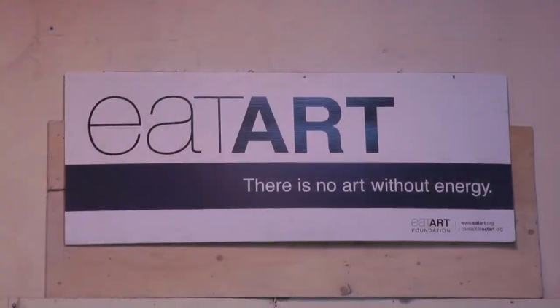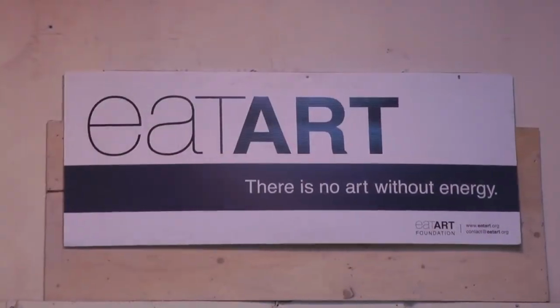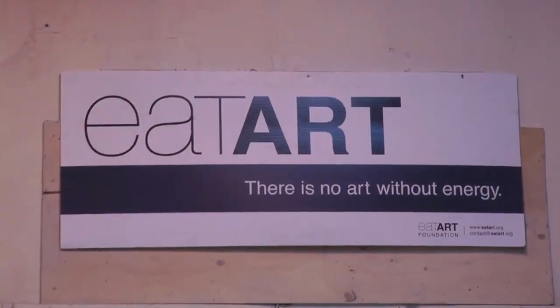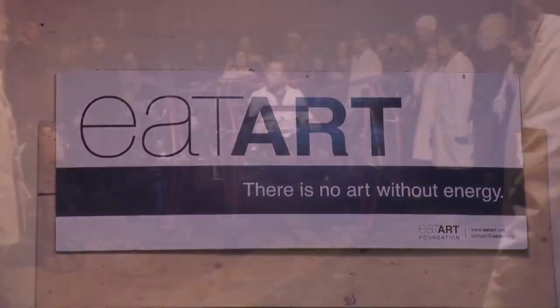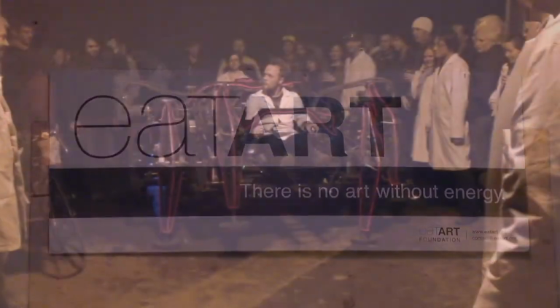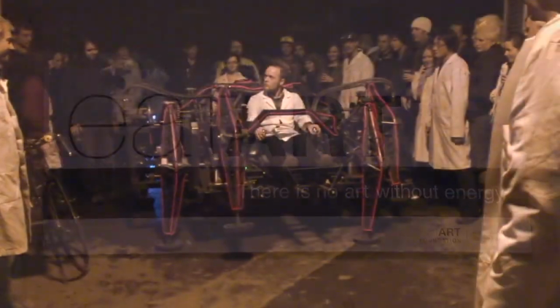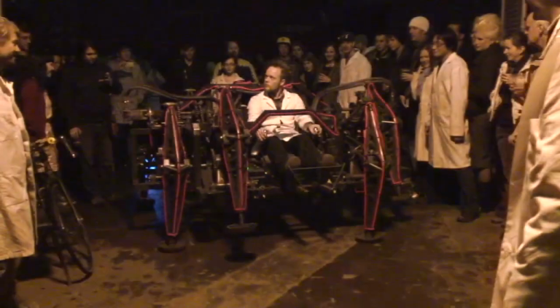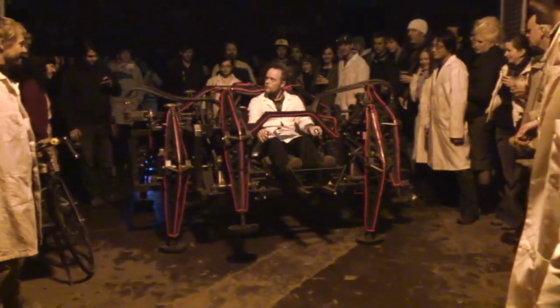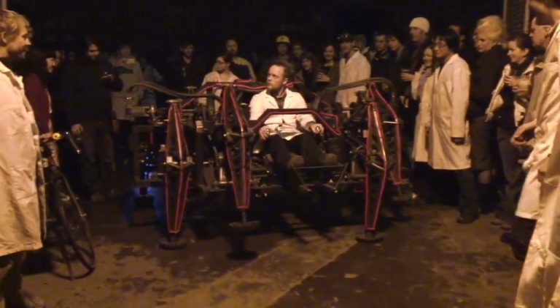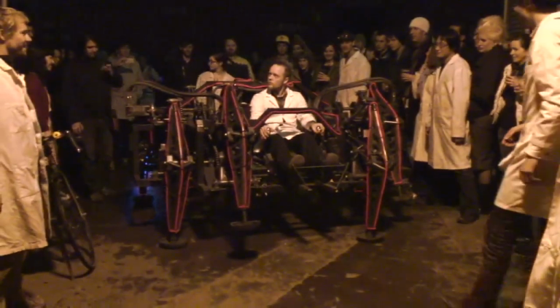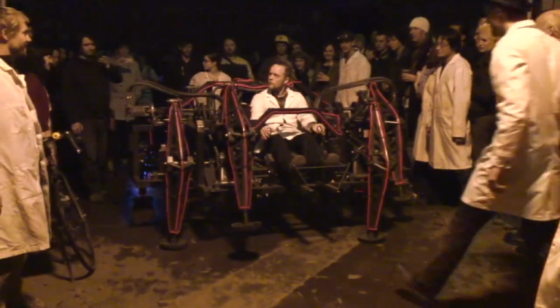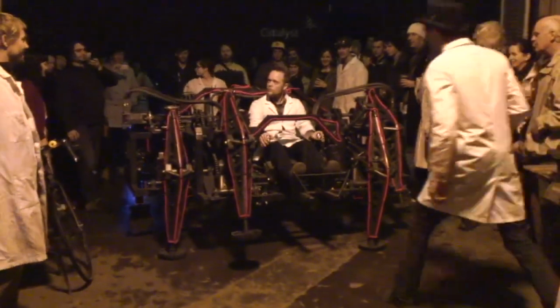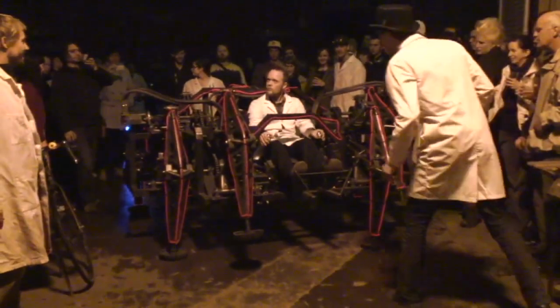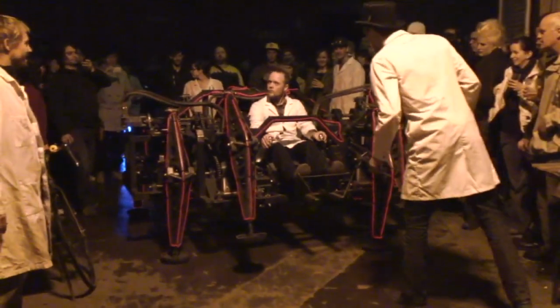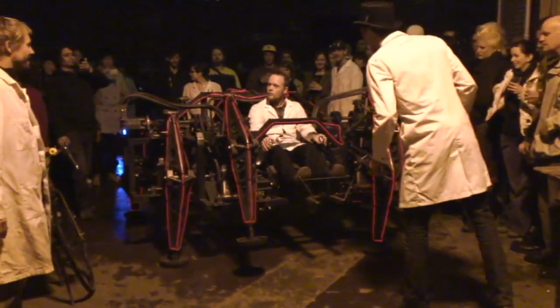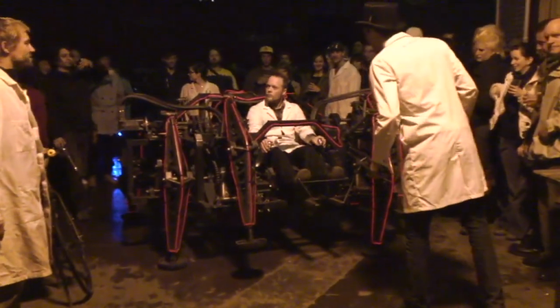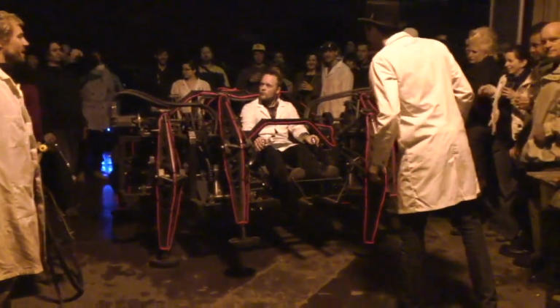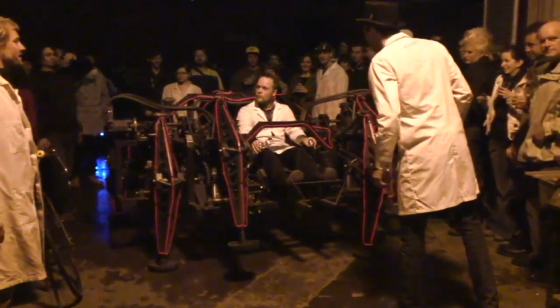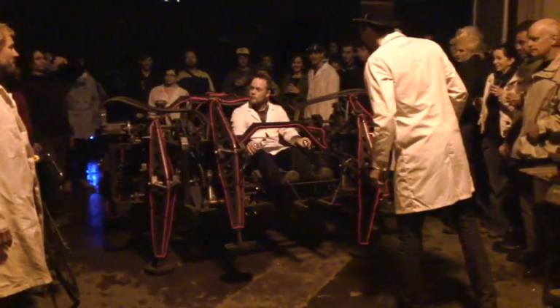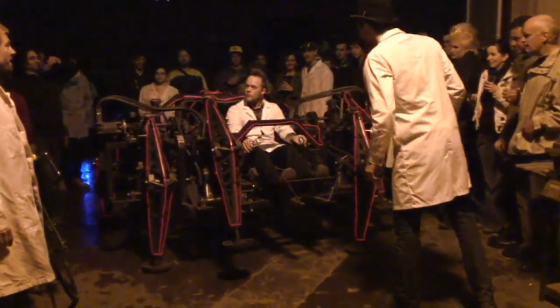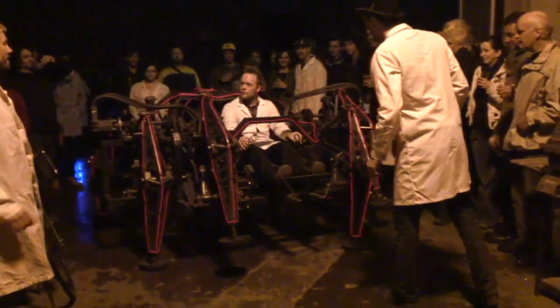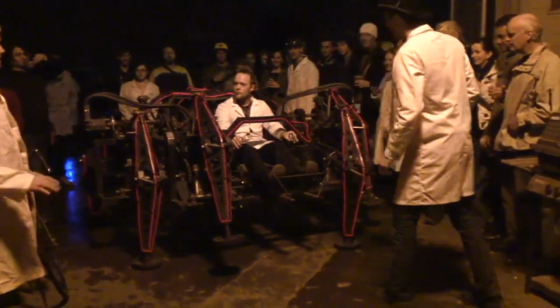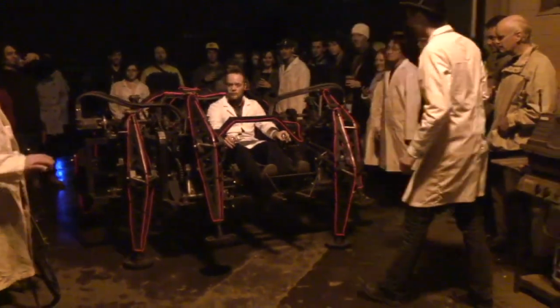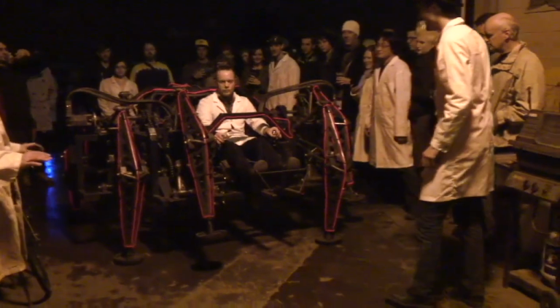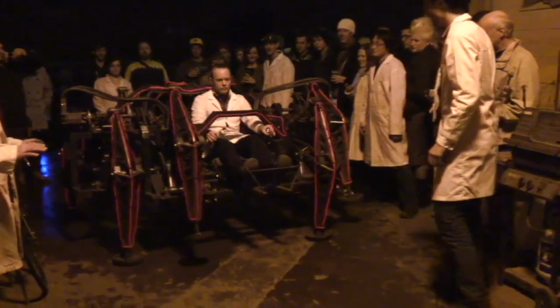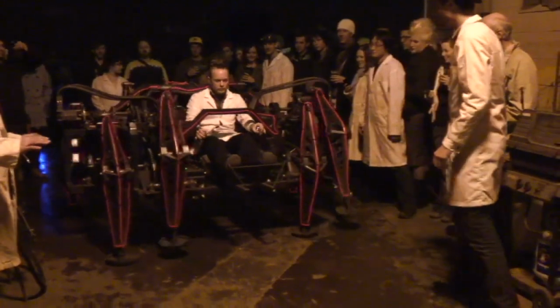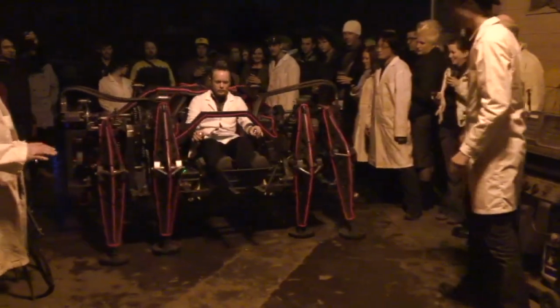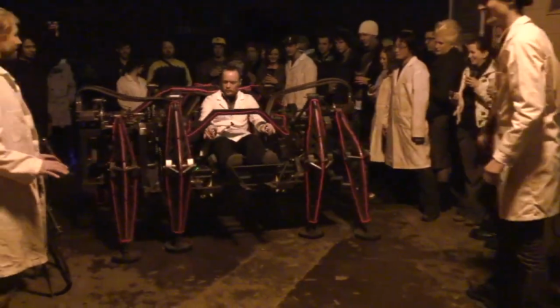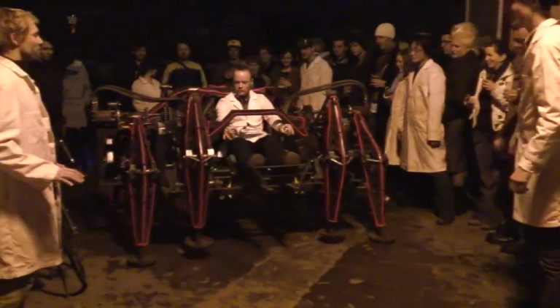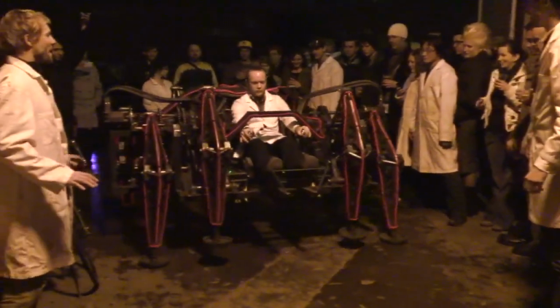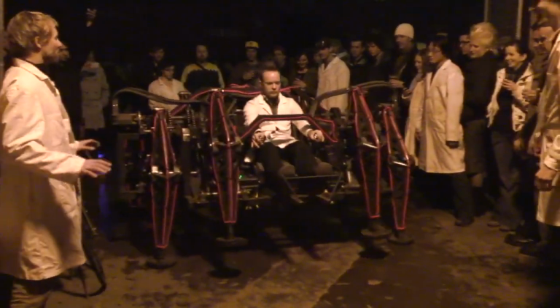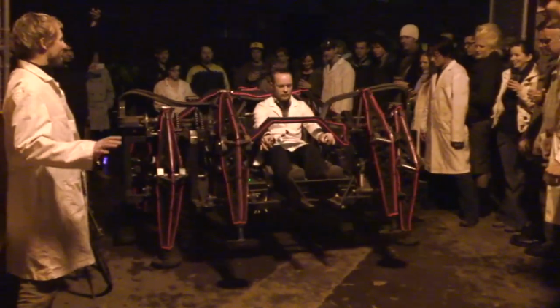We took the Mondo Spider out to the USA Science and Engineering Festival last year and we've been invited back, along with the snake.